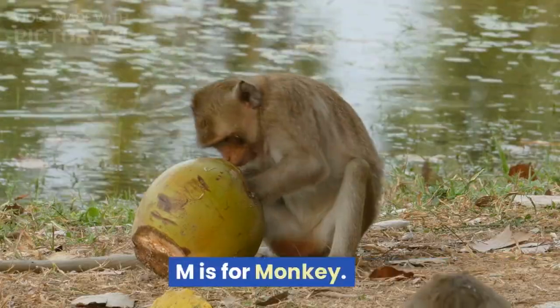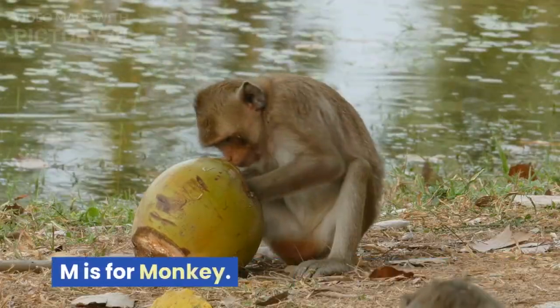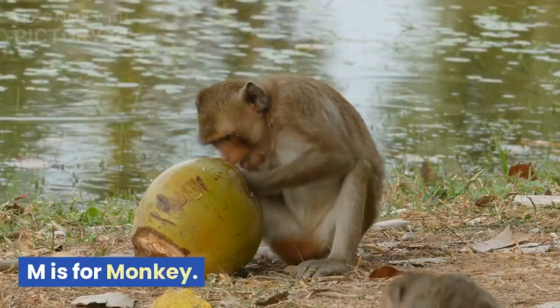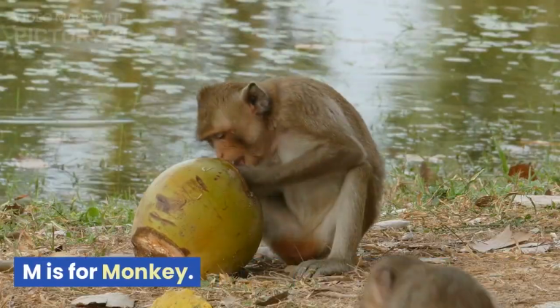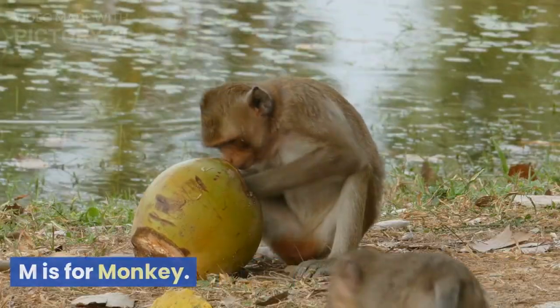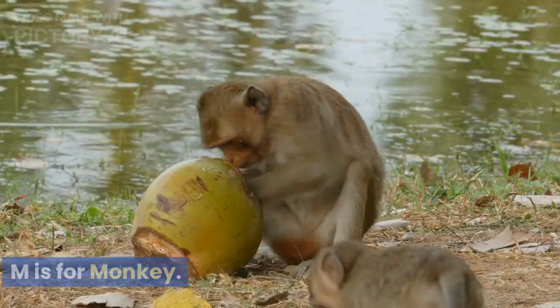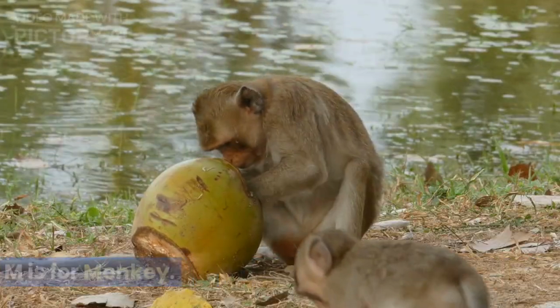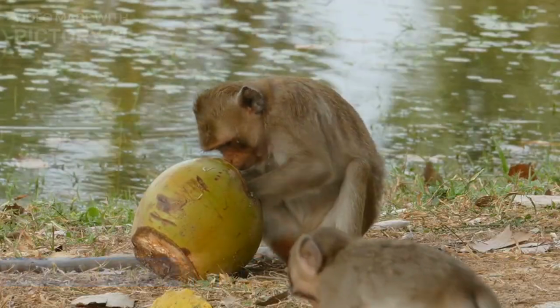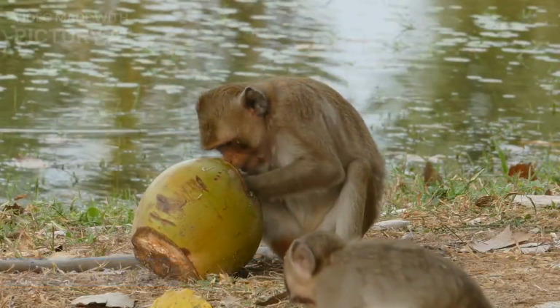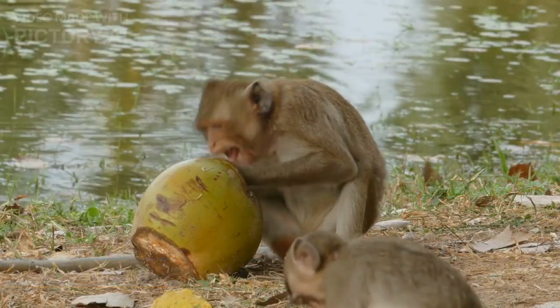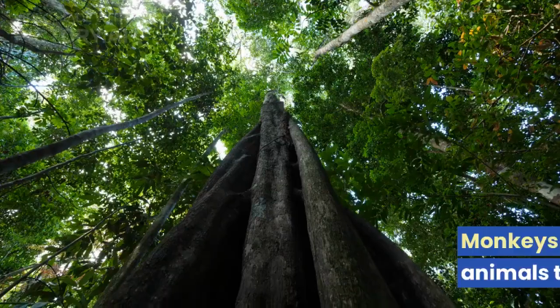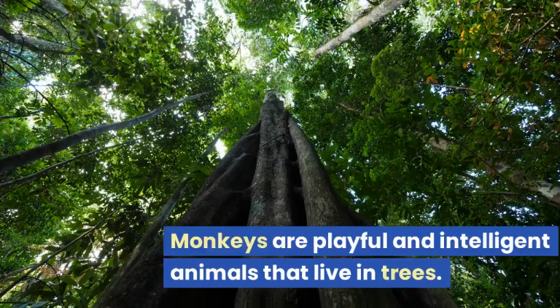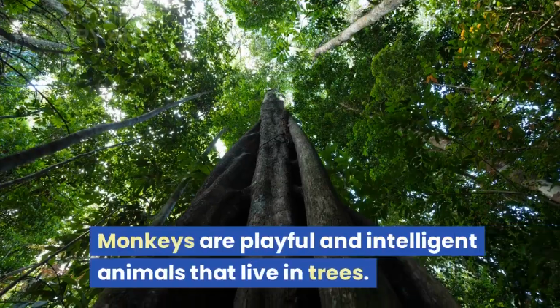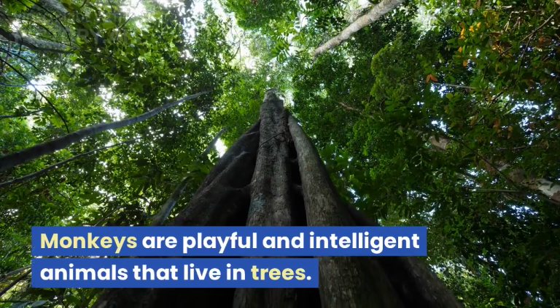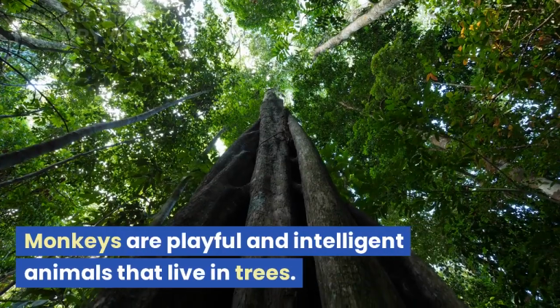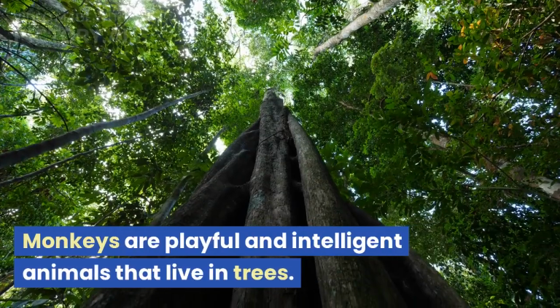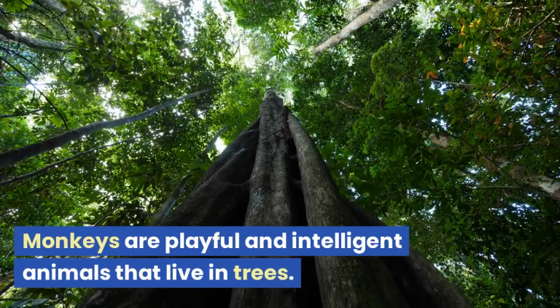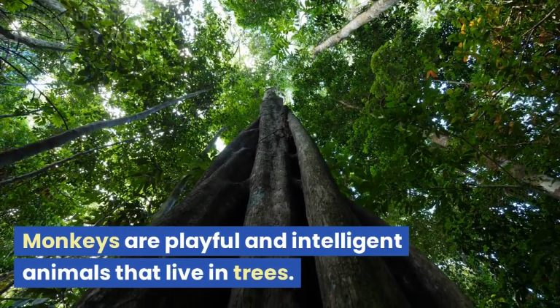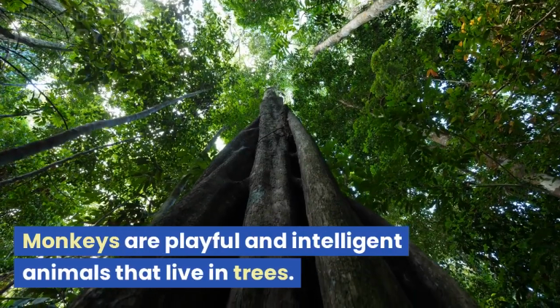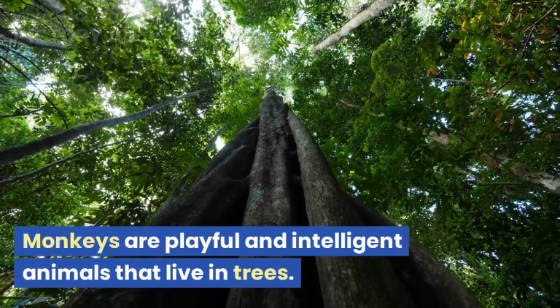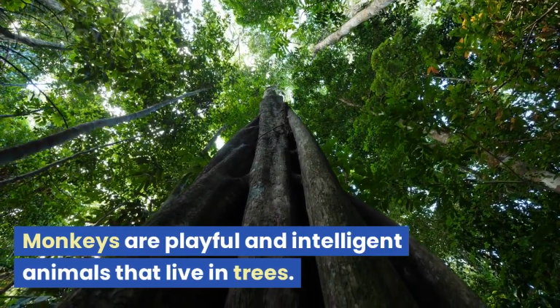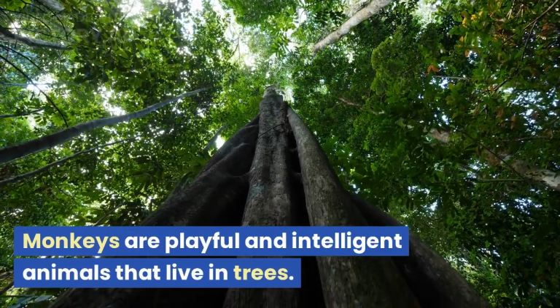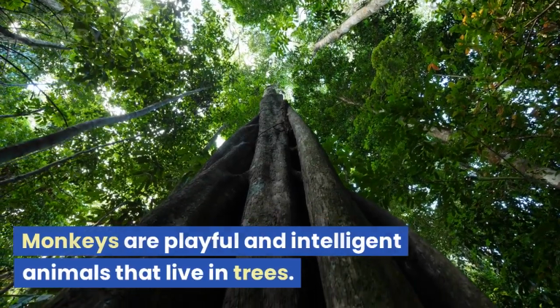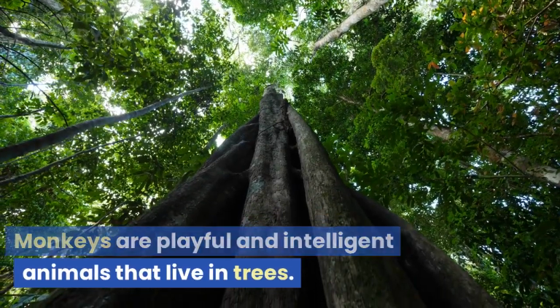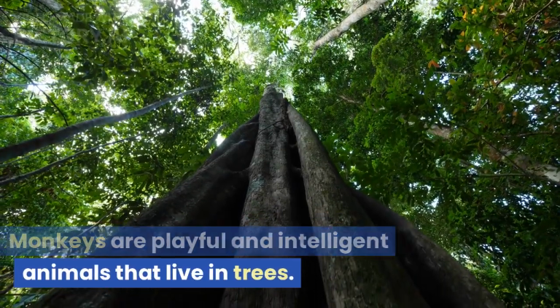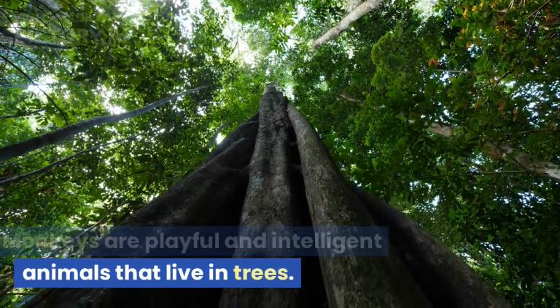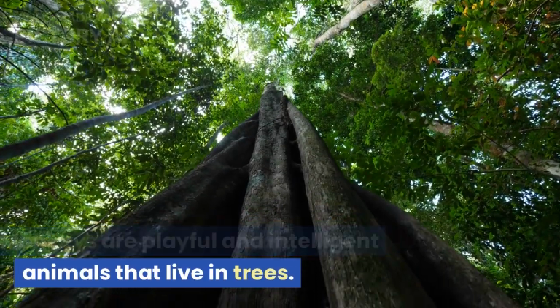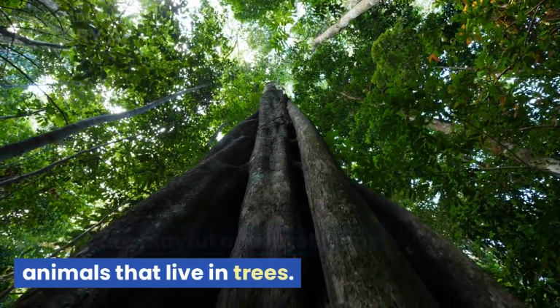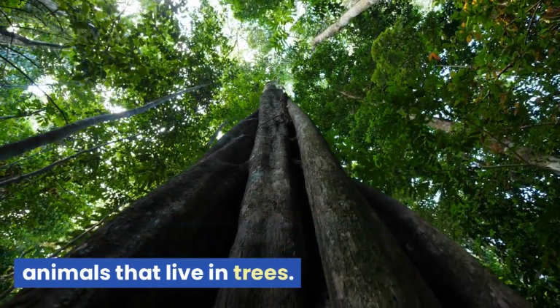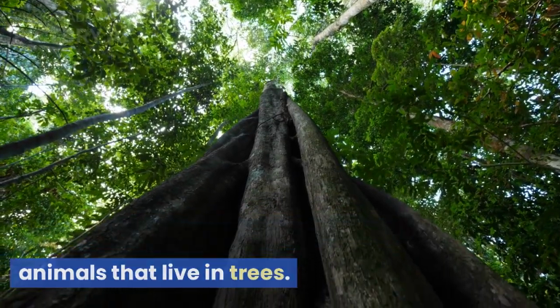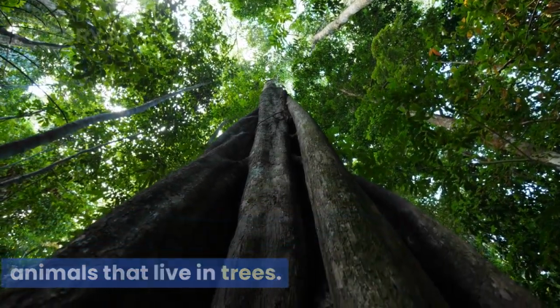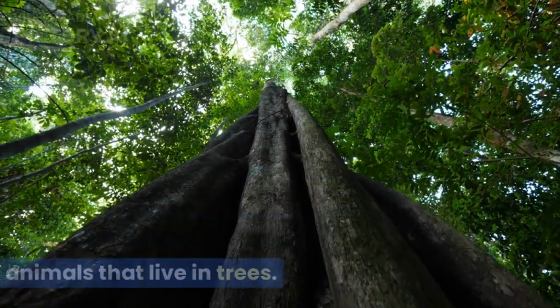M is for monkey. Monkeys are playful and intelligent animals that live in trees.